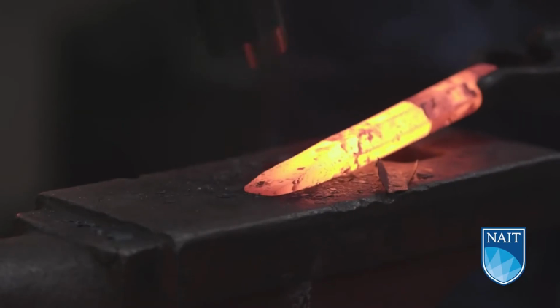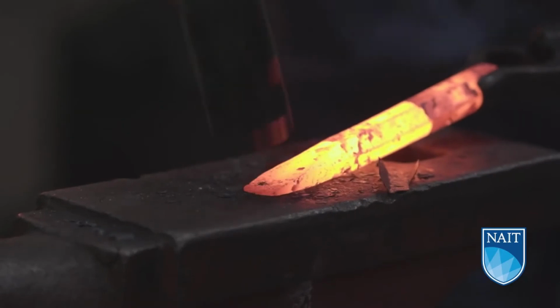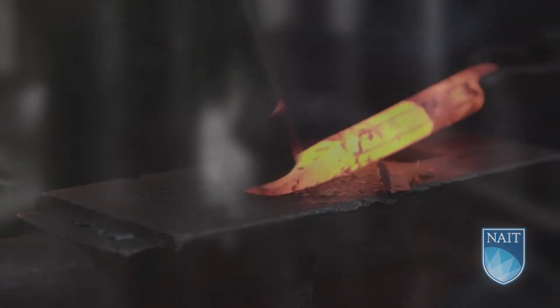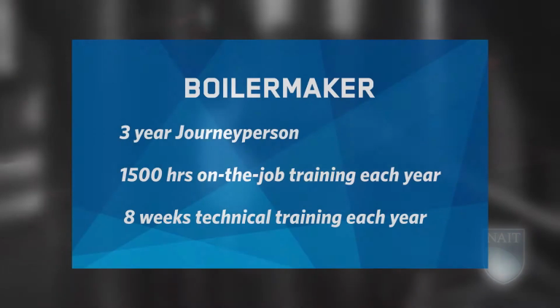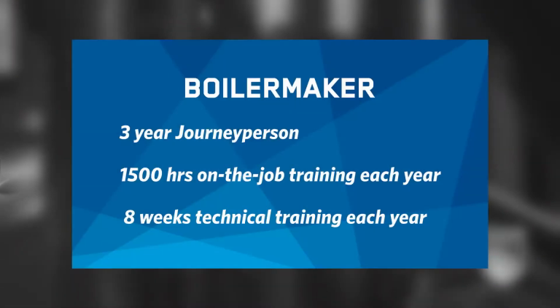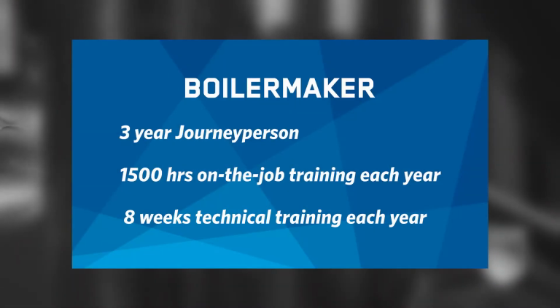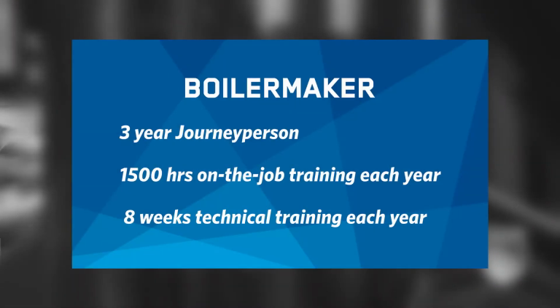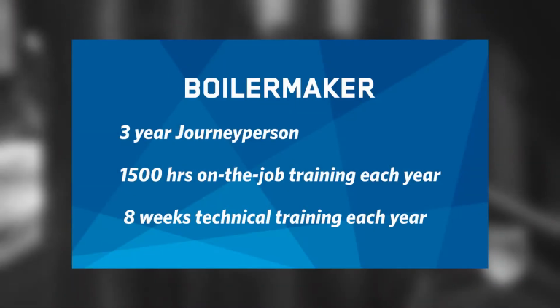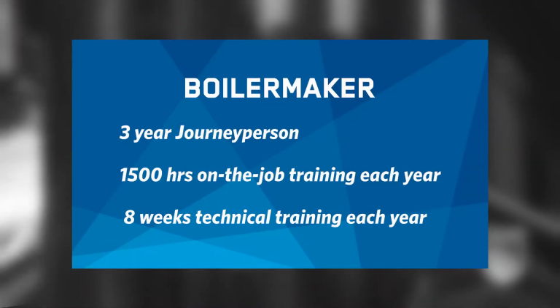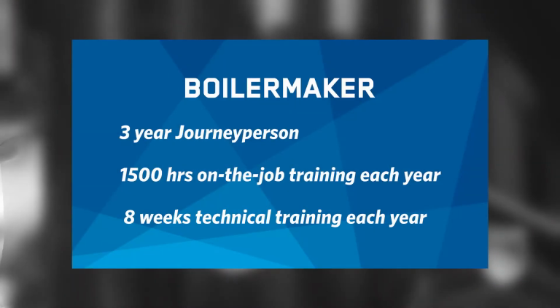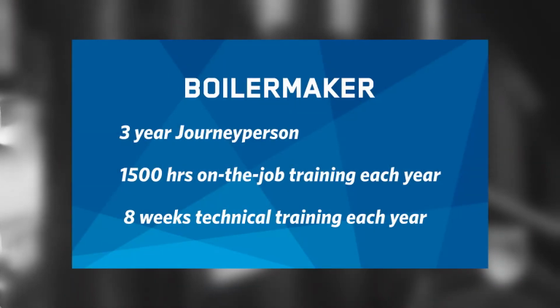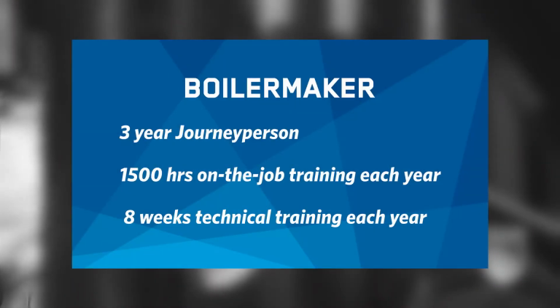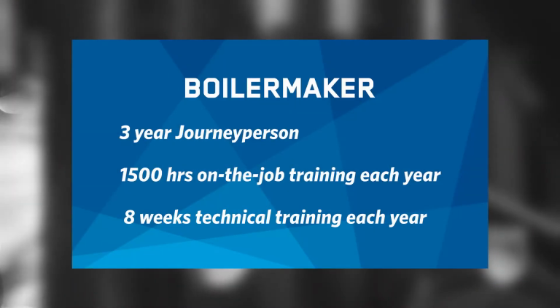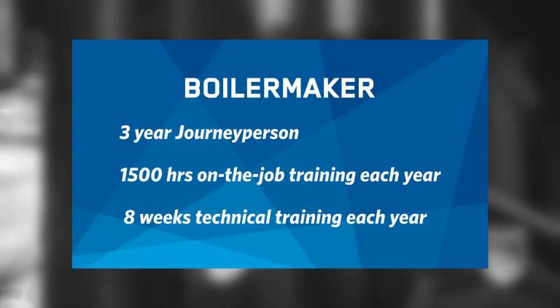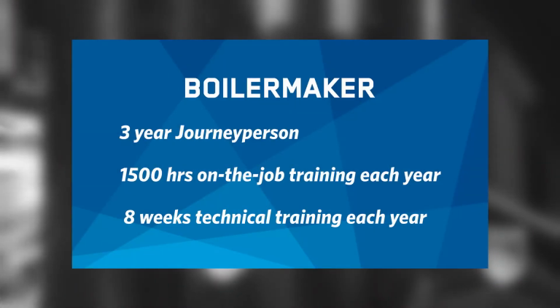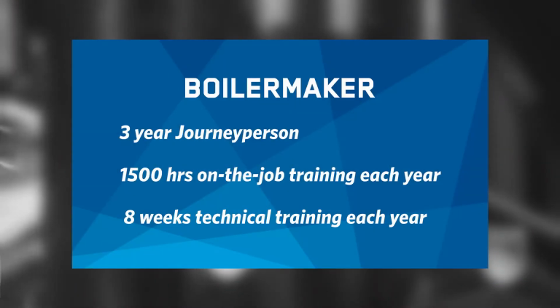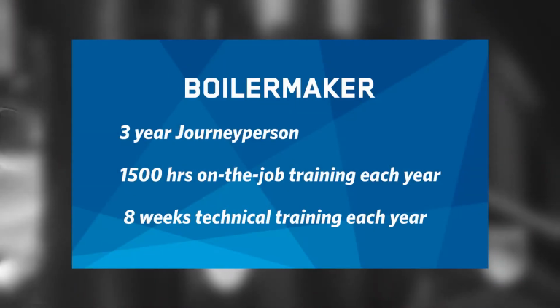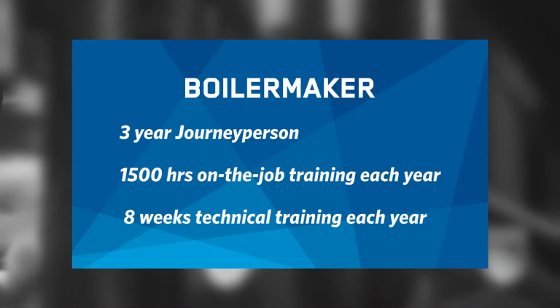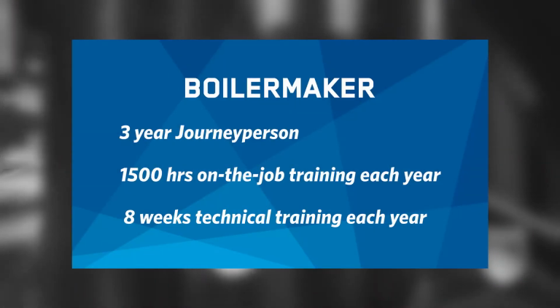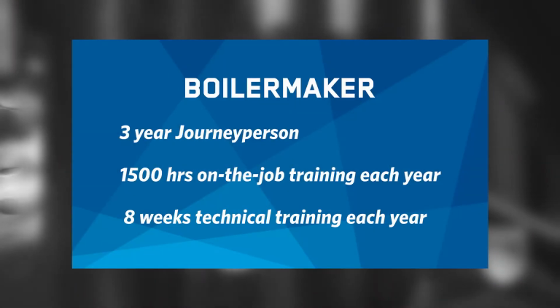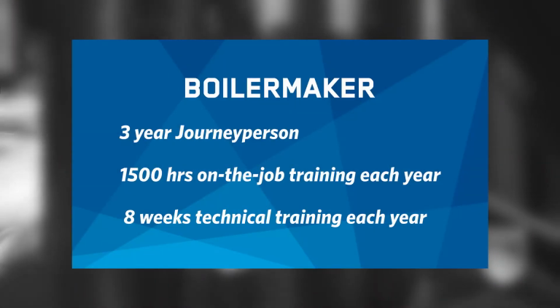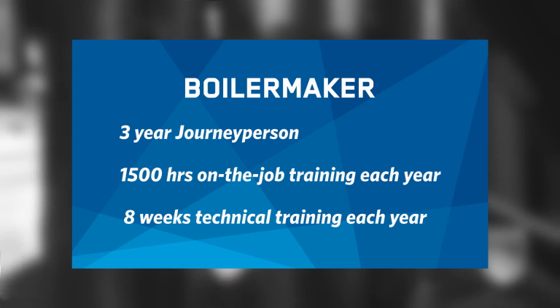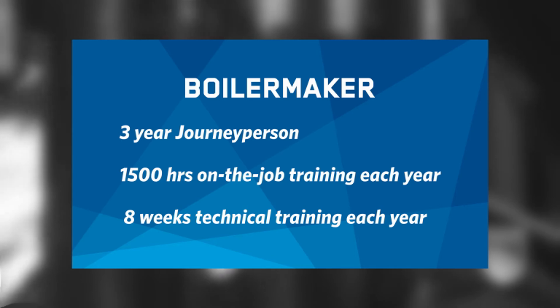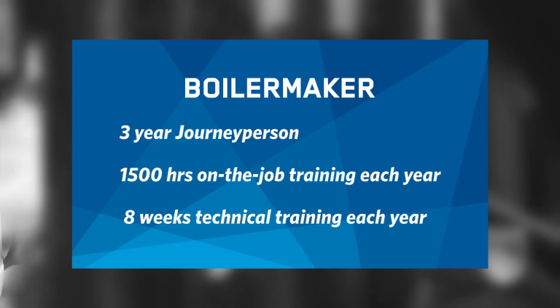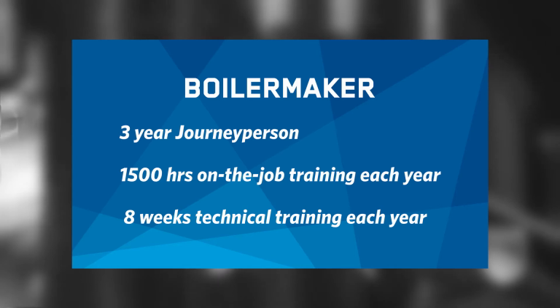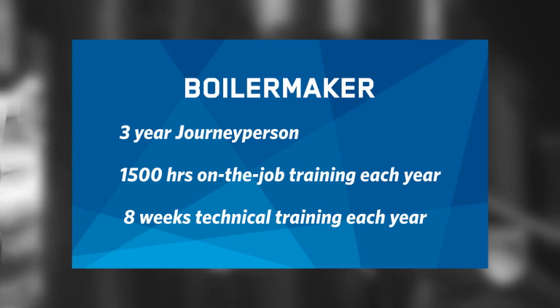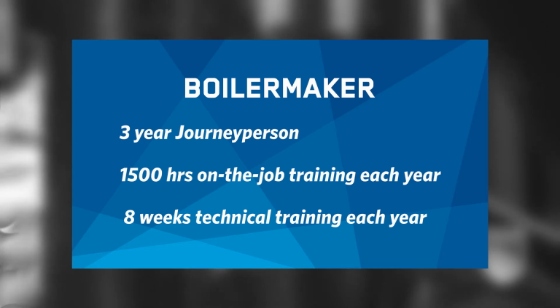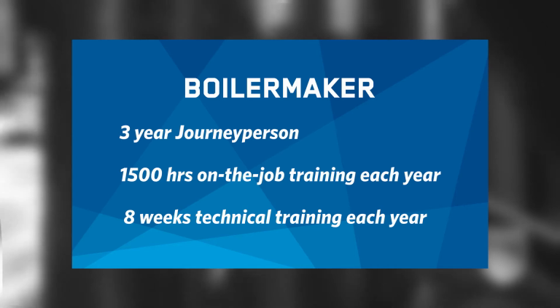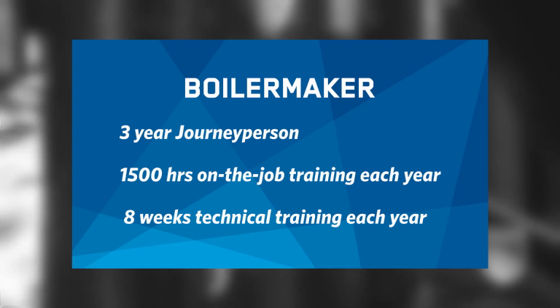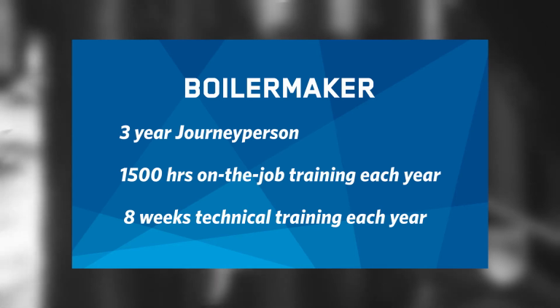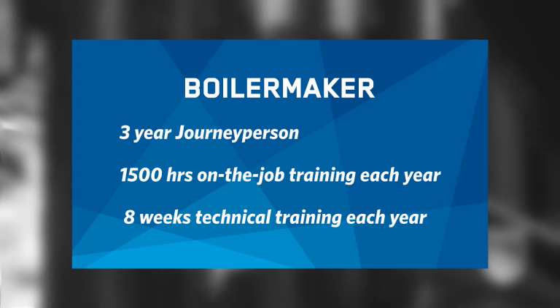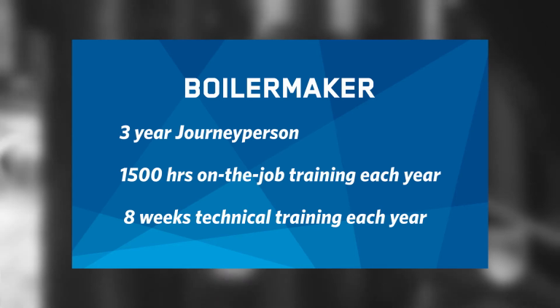It takes three years to become a Boilermaker. It is 1,500 hours of on-the-job training and eight weeks of technical training each year.